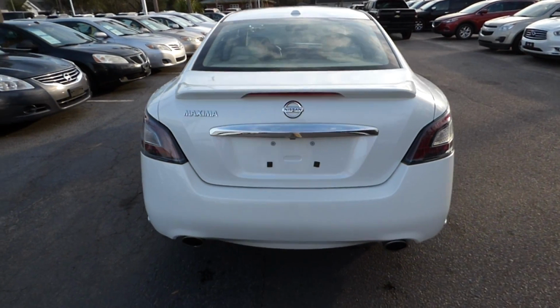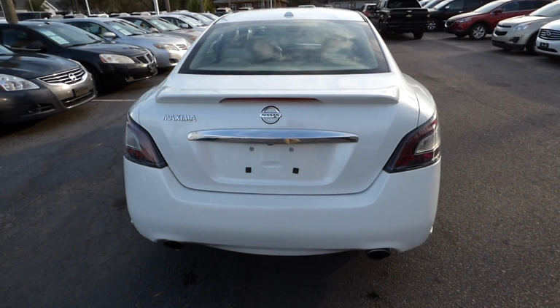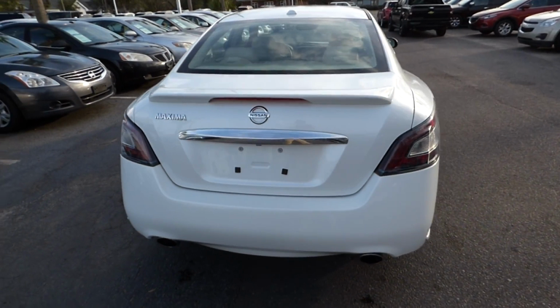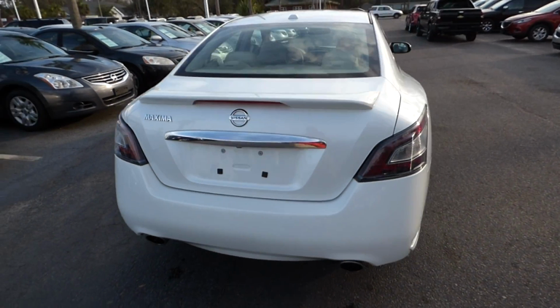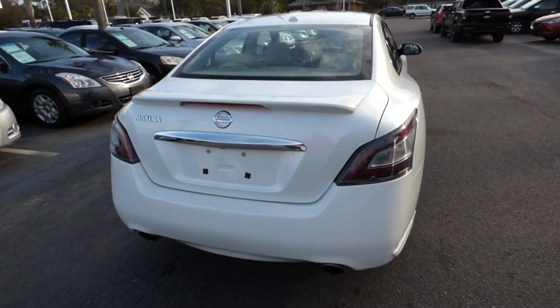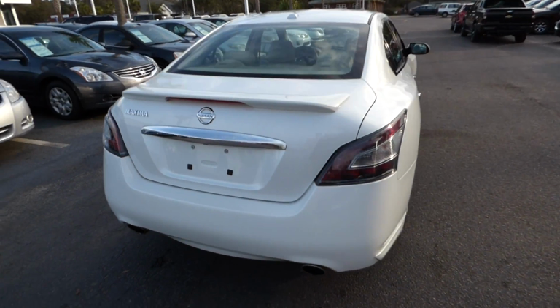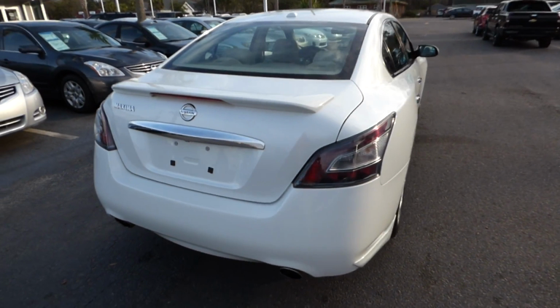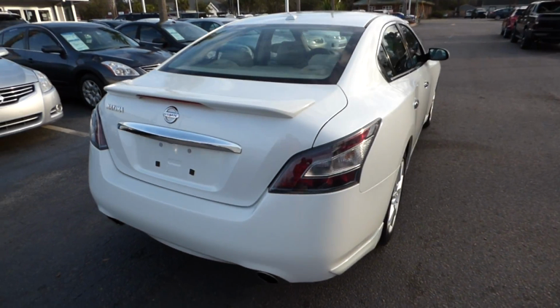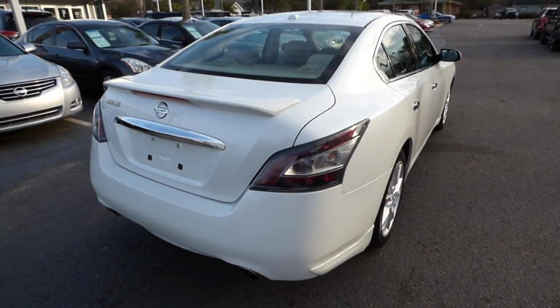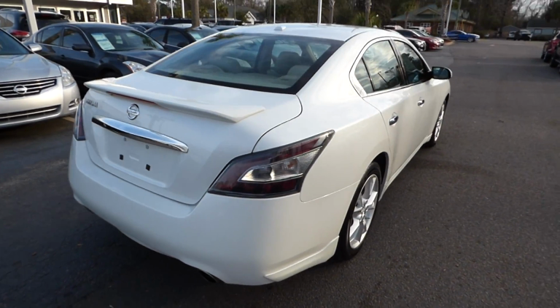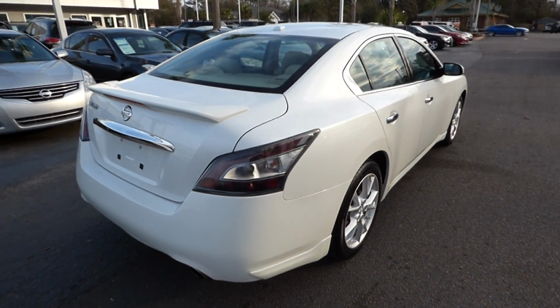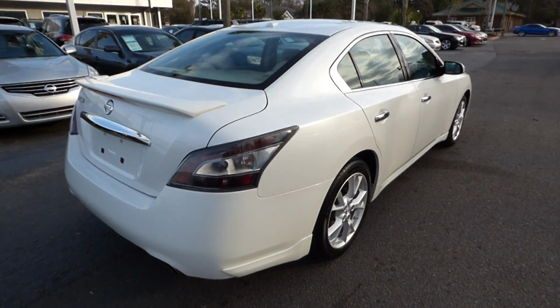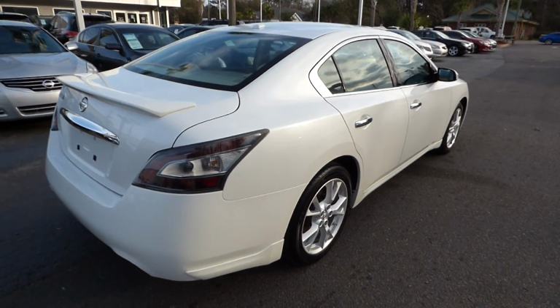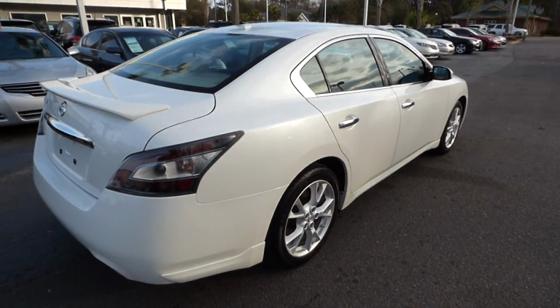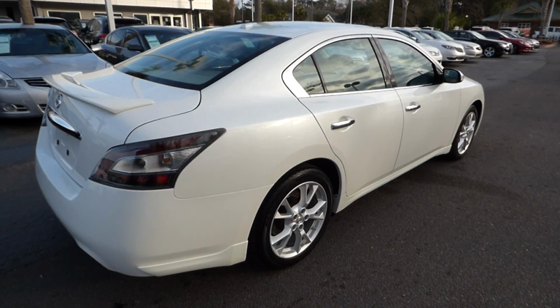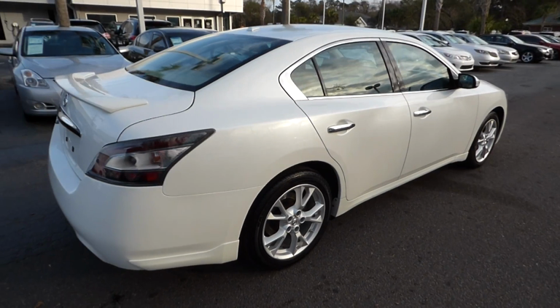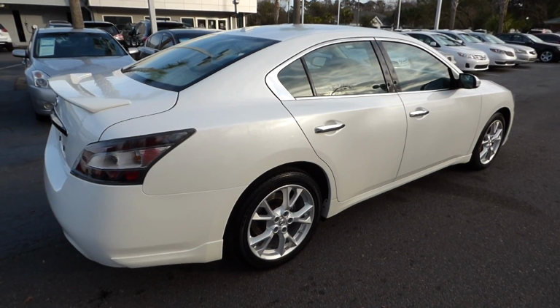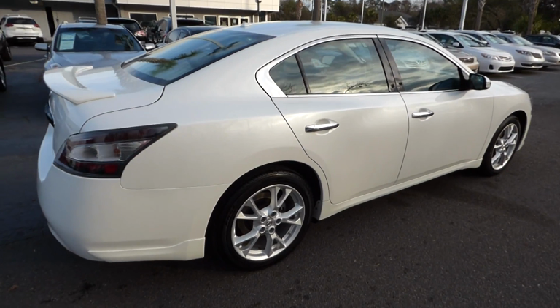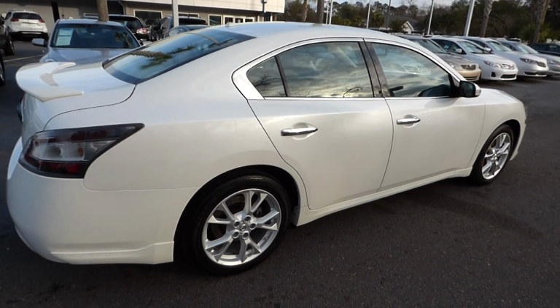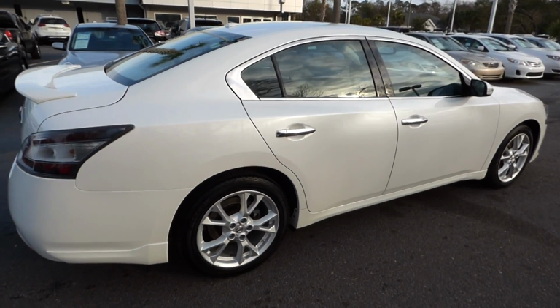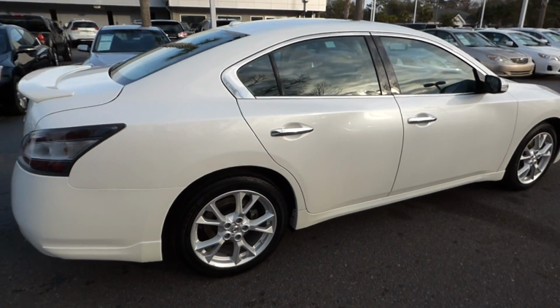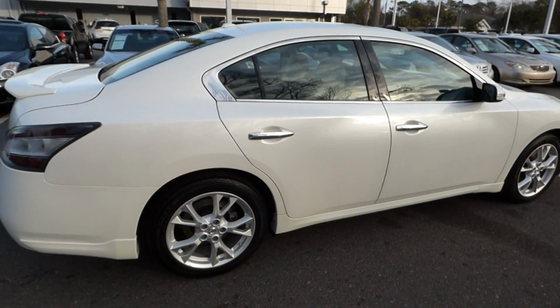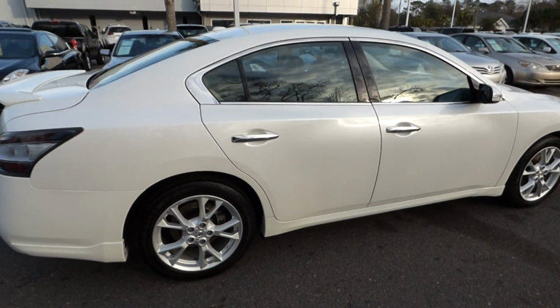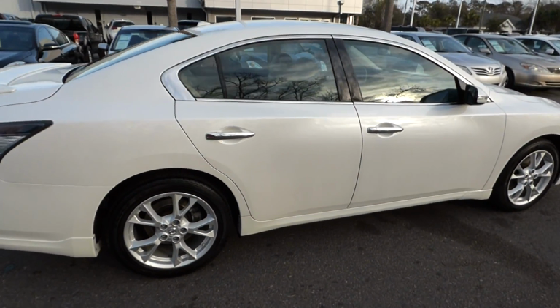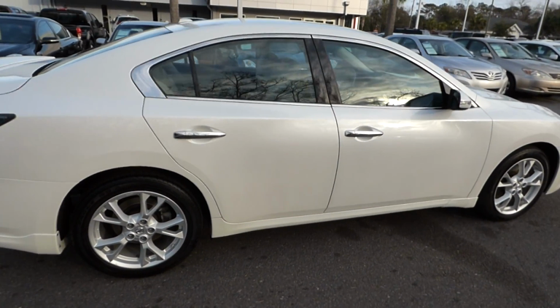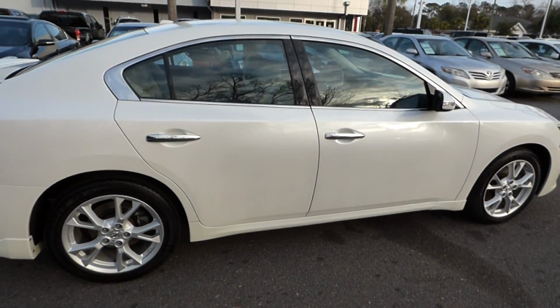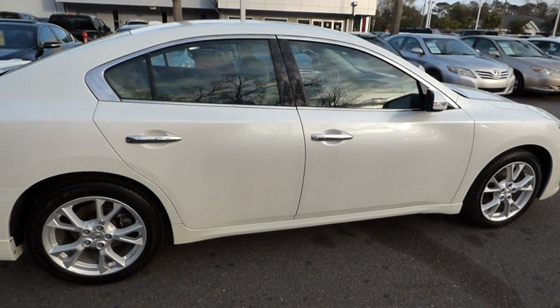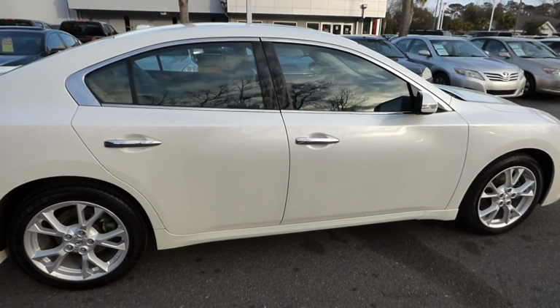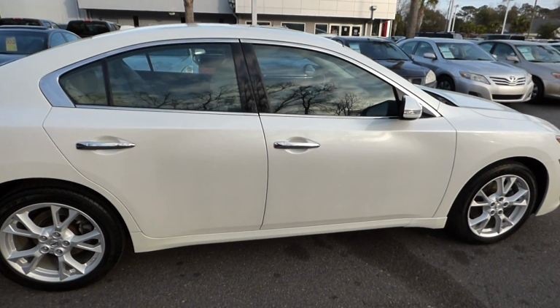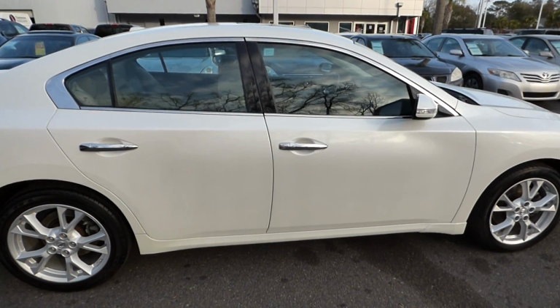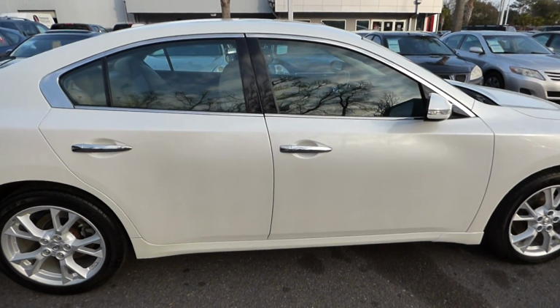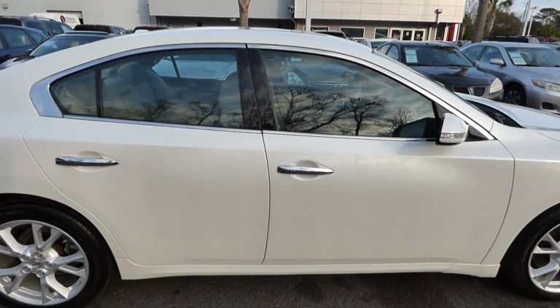Features include dual exhaust, rear spoiler, alloy wheels, keyless entry, and push-button start.